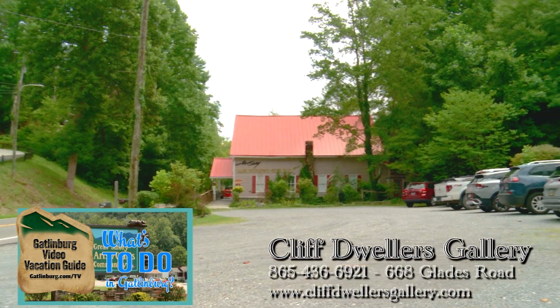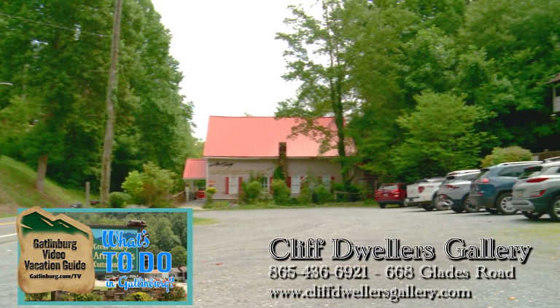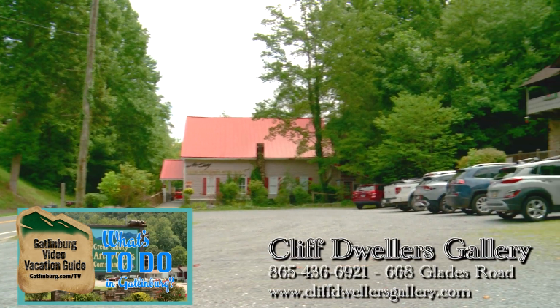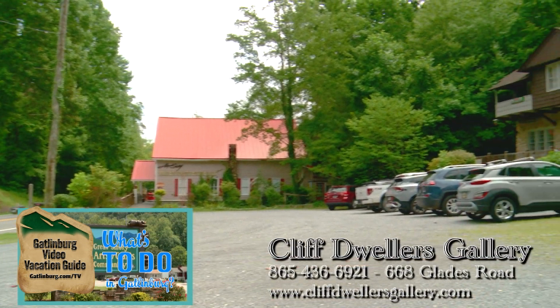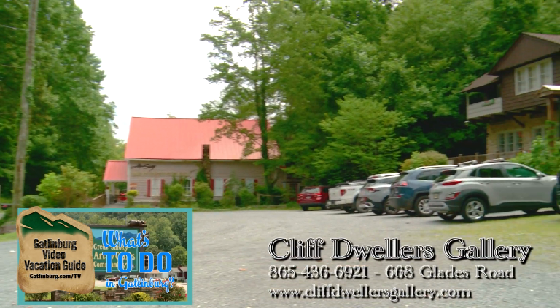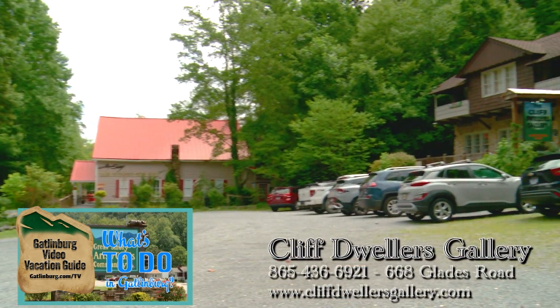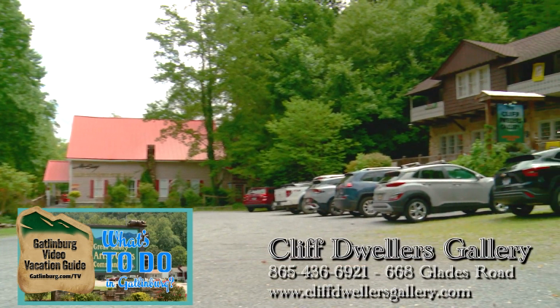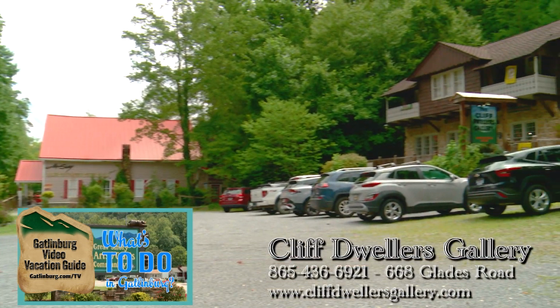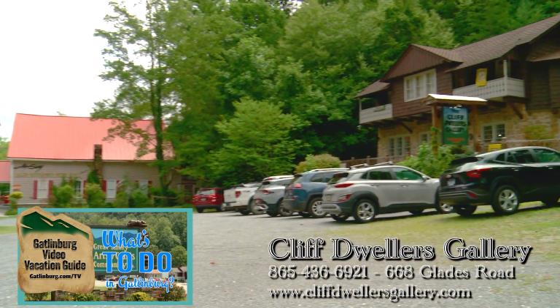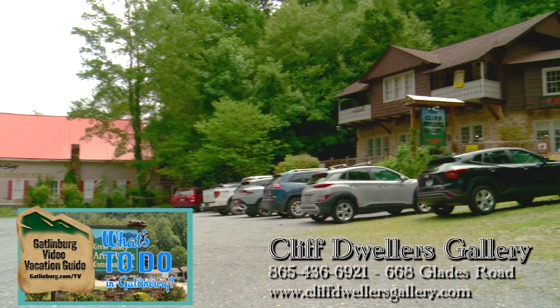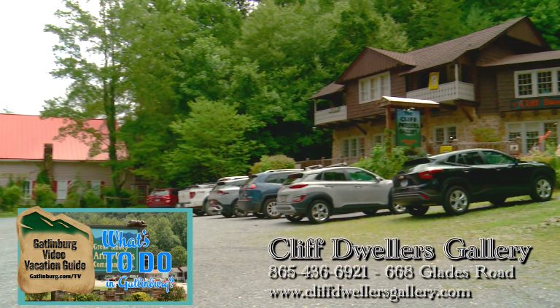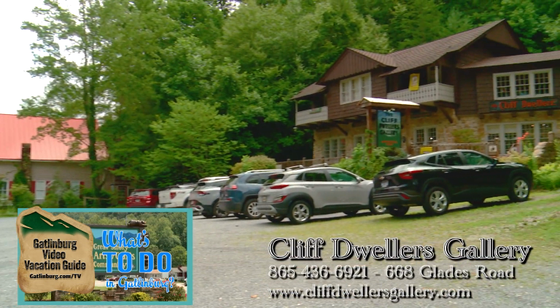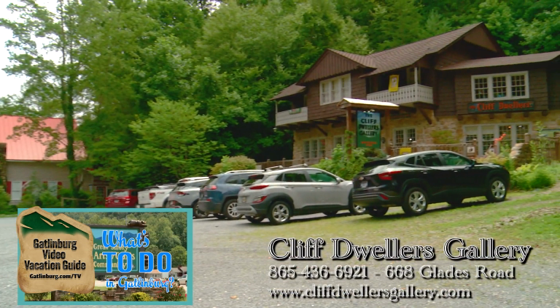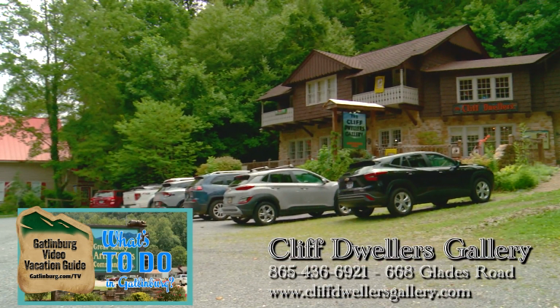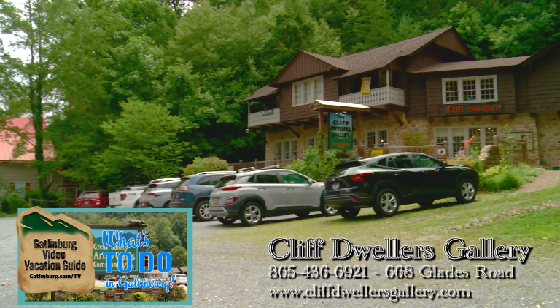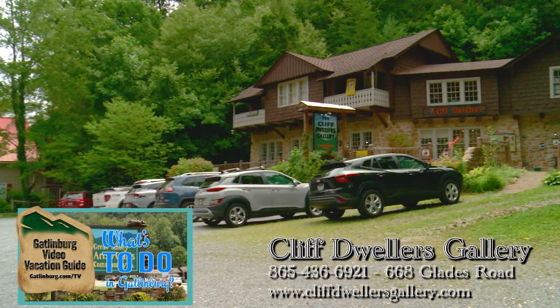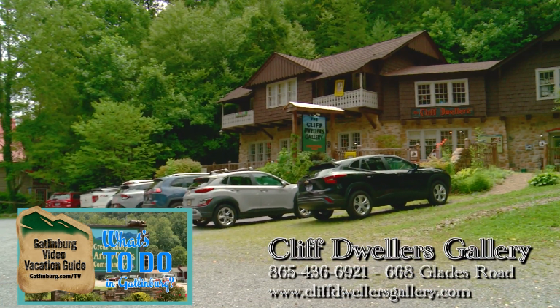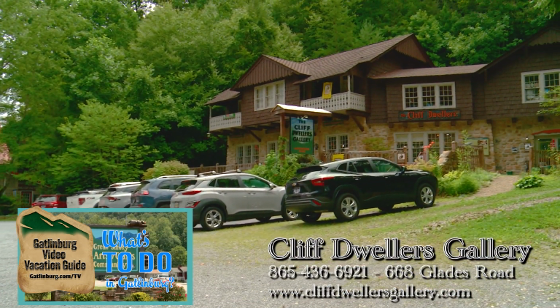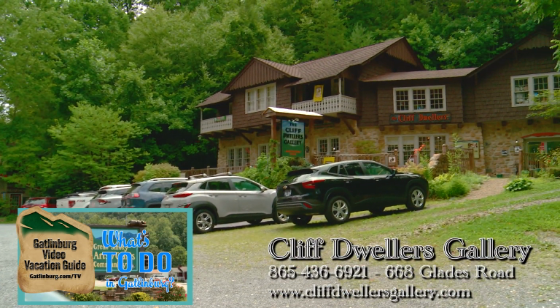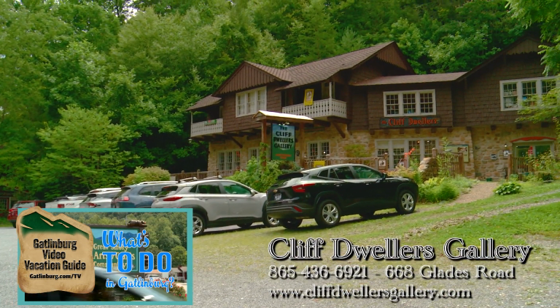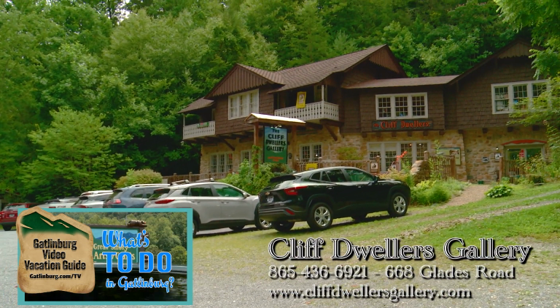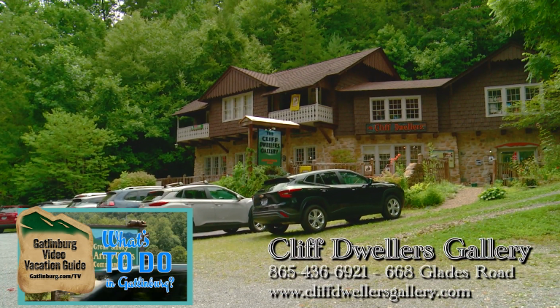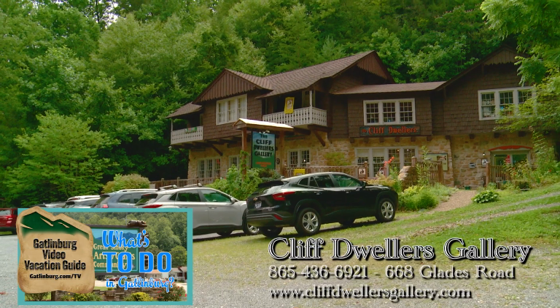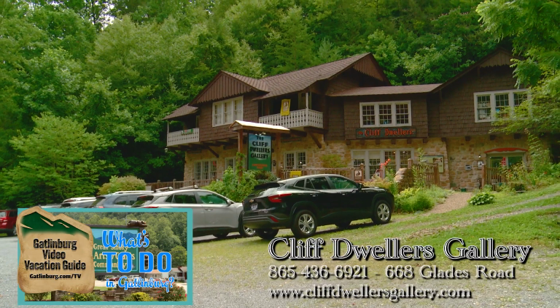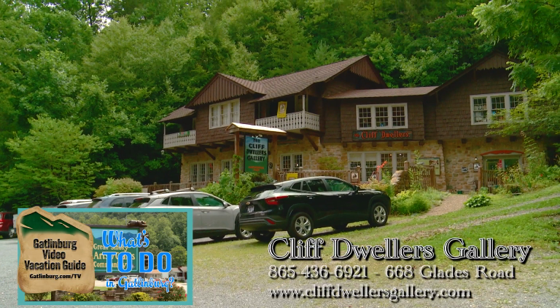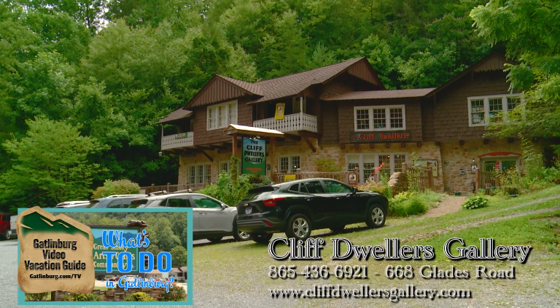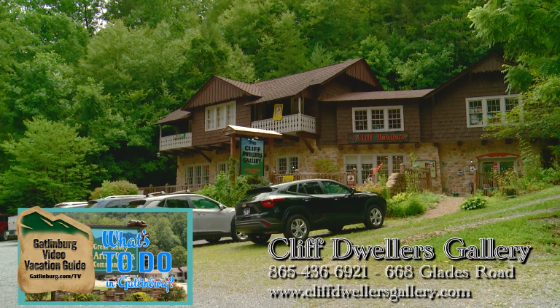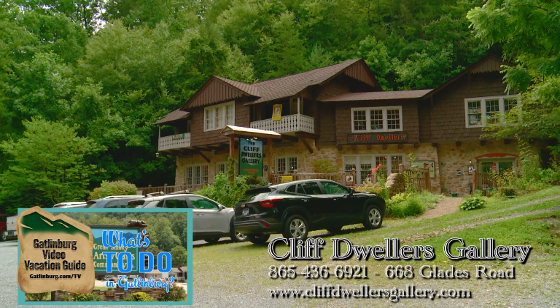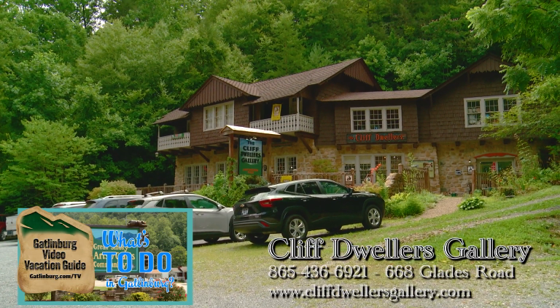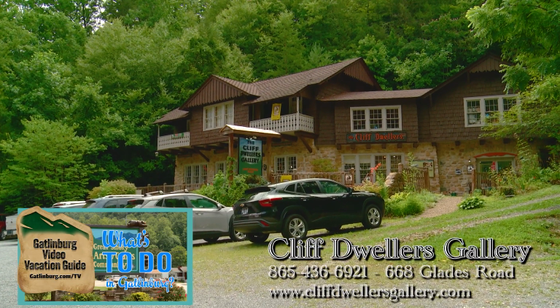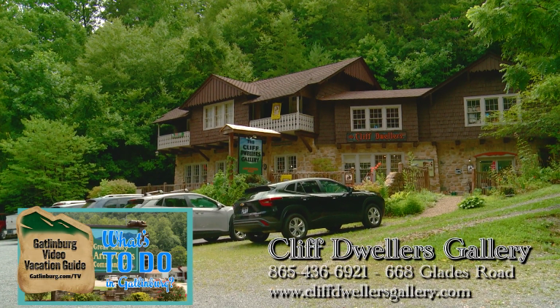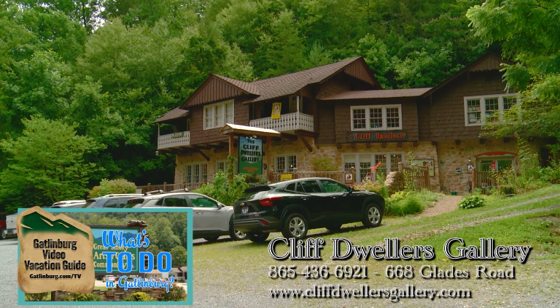The Cliff Dwellers is located on Glades Road in the arts and crafts community, right next to the Jim Gray Gallery.